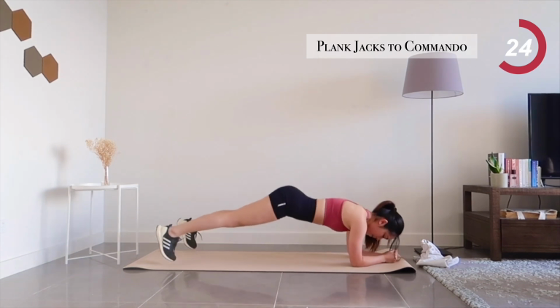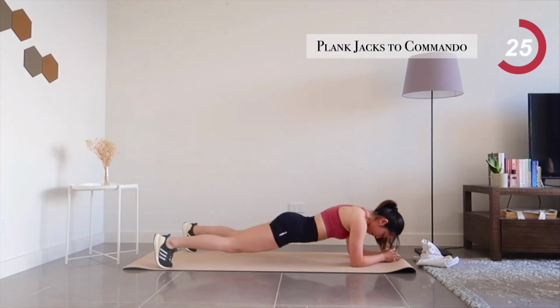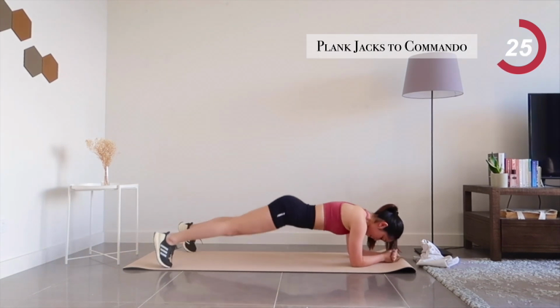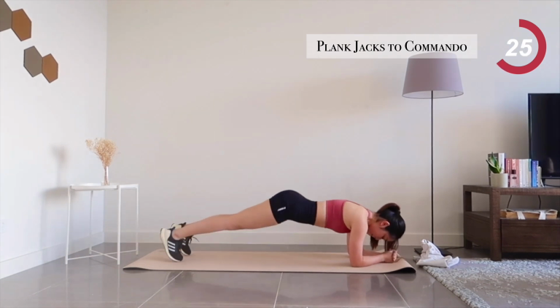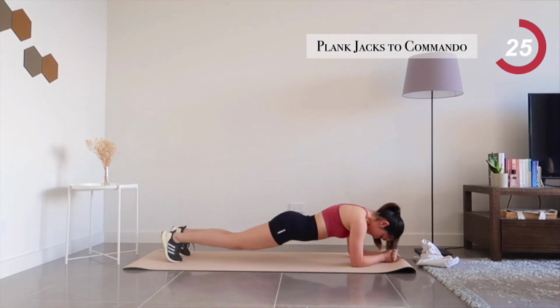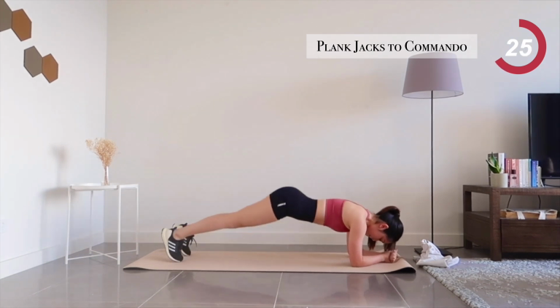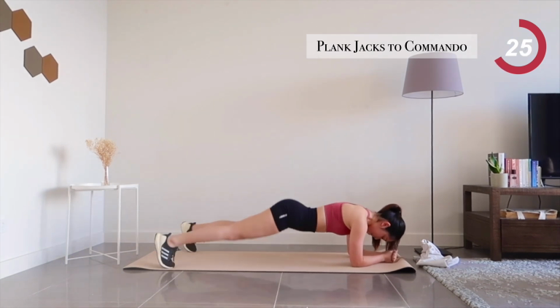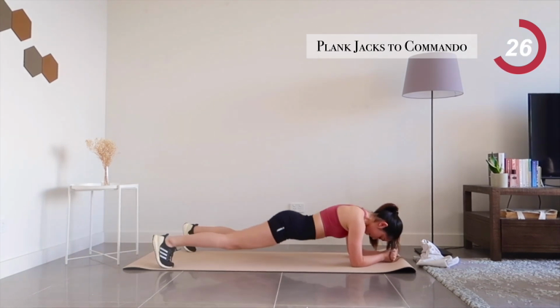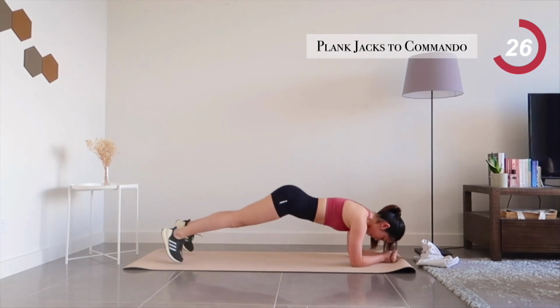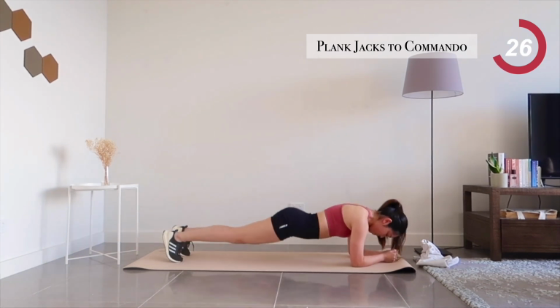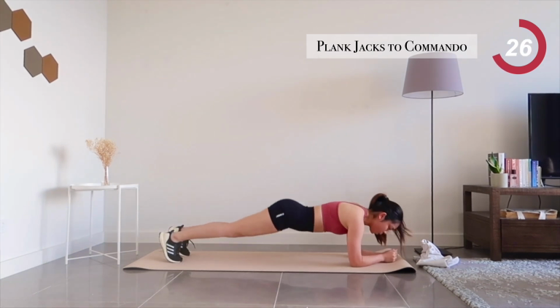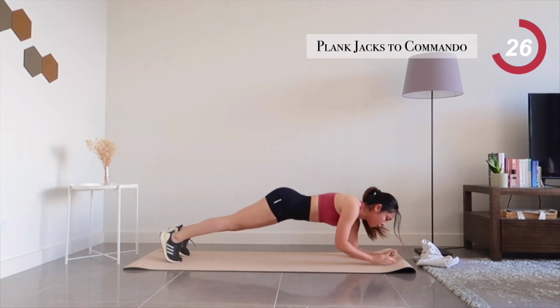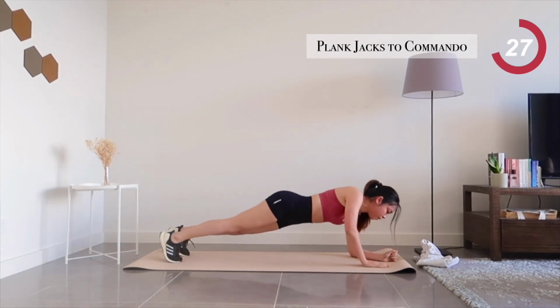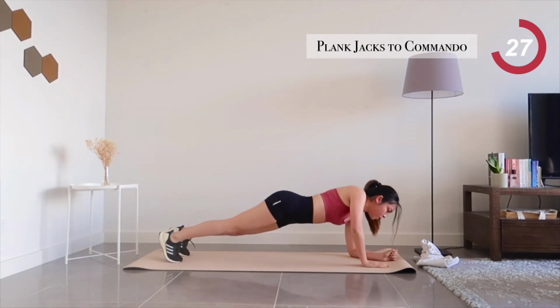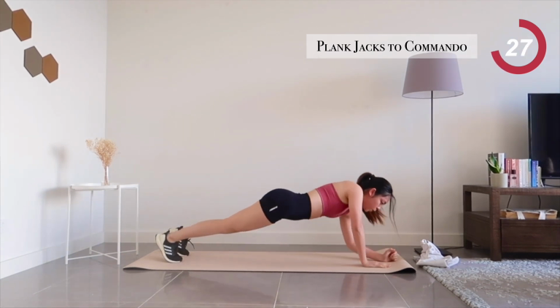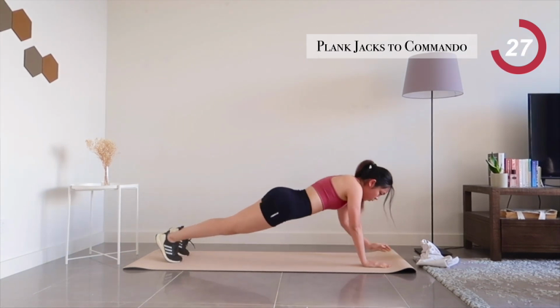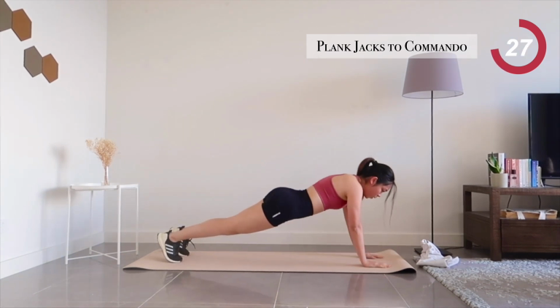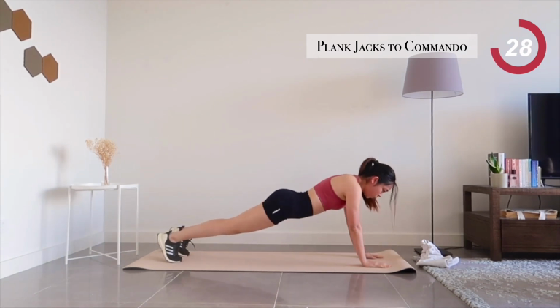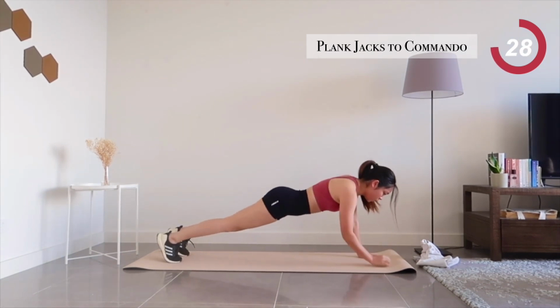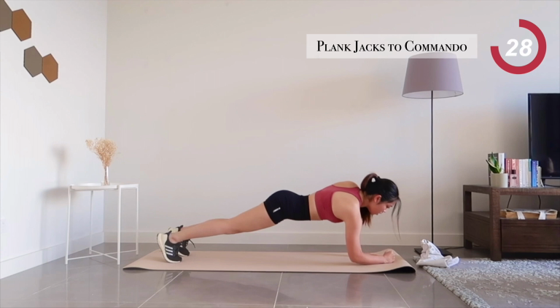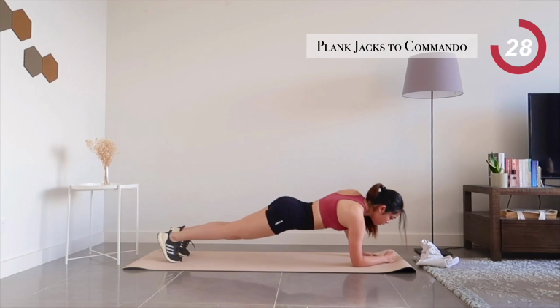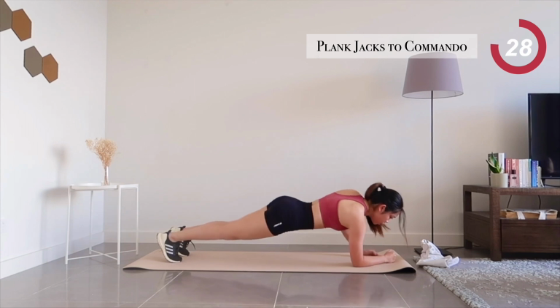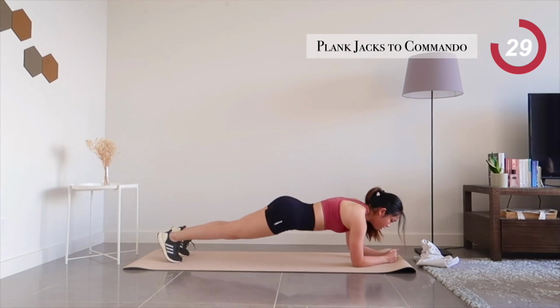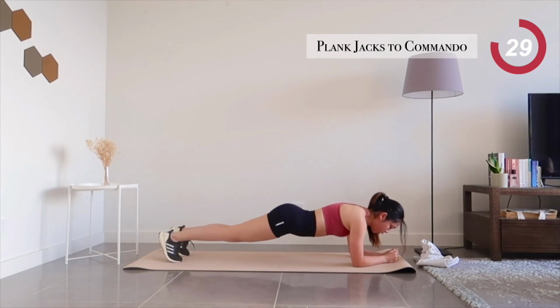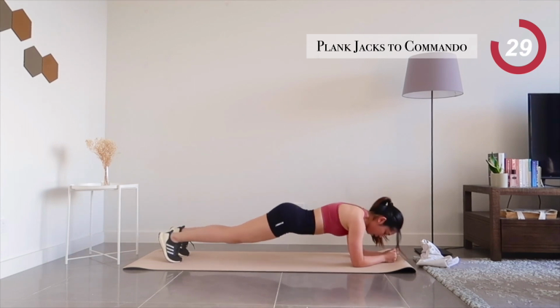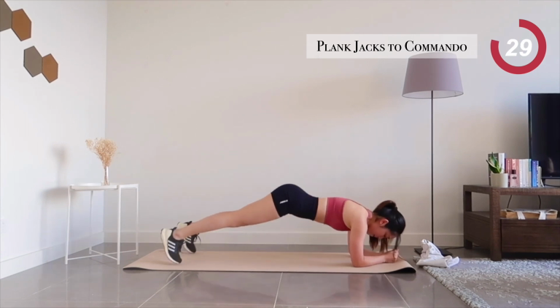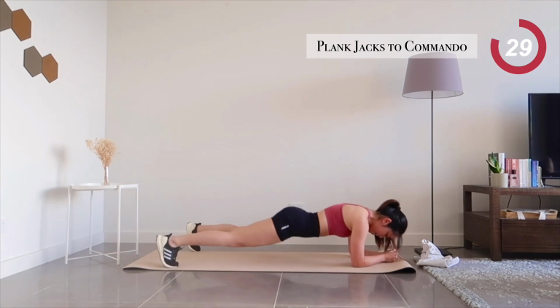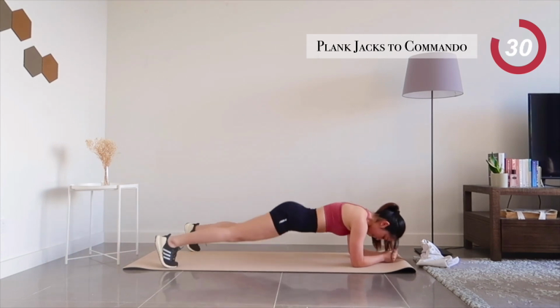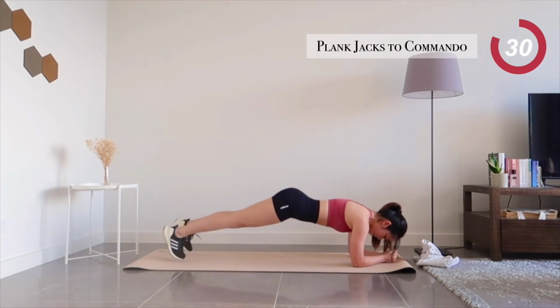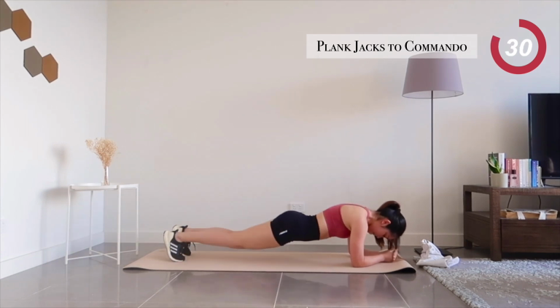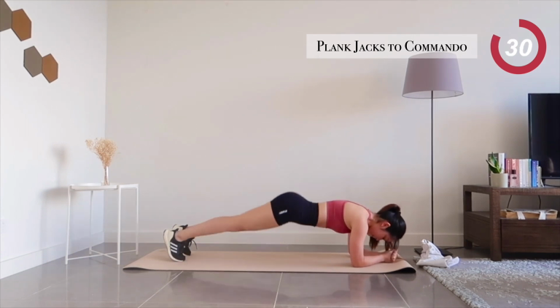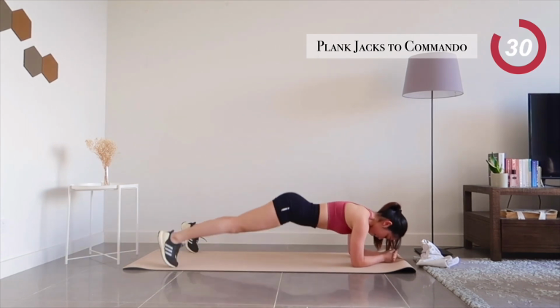Tighten your core and breathe through it. 10 seconds left.